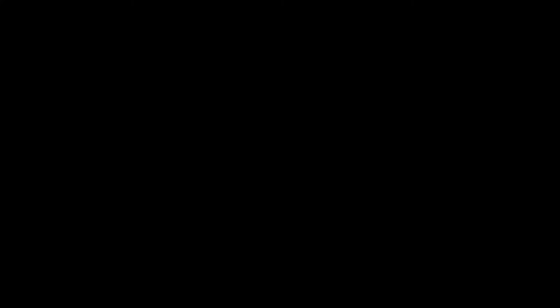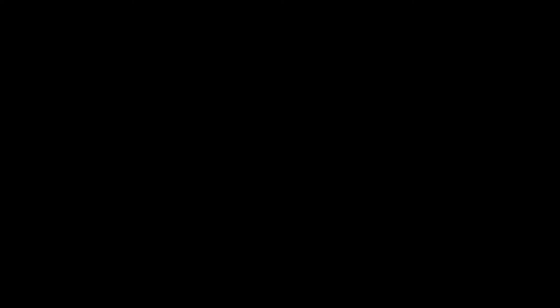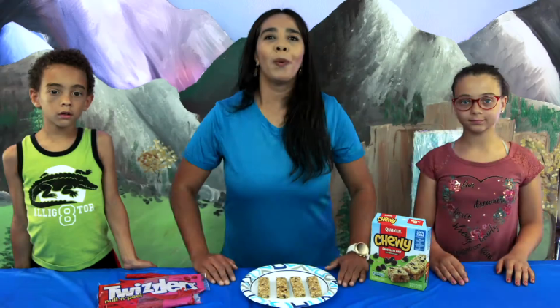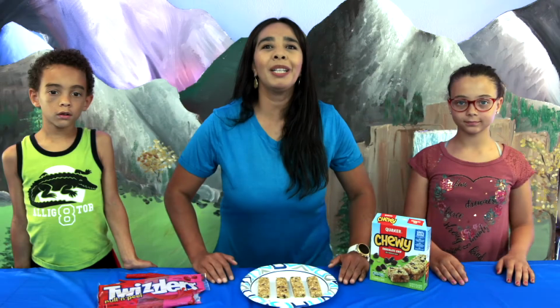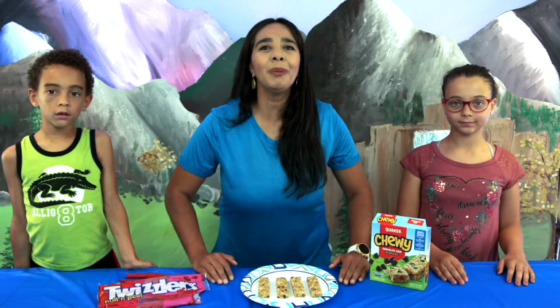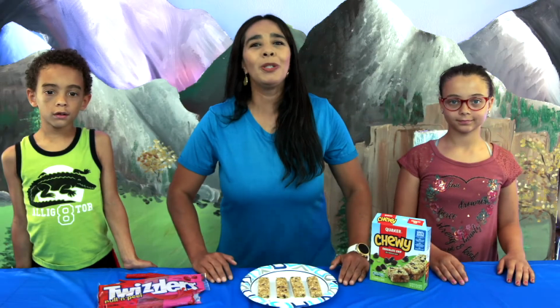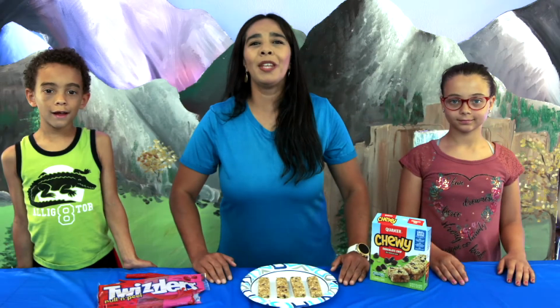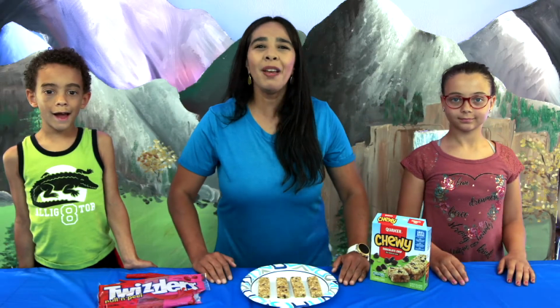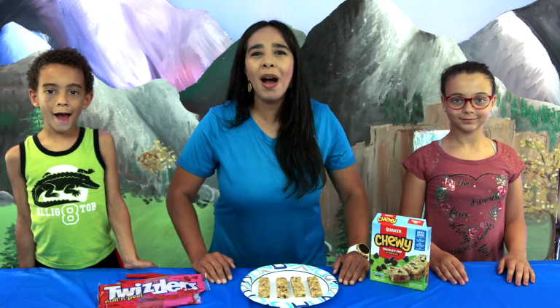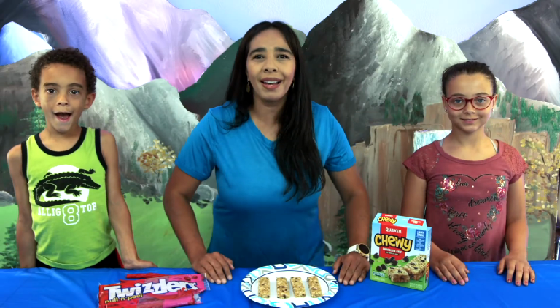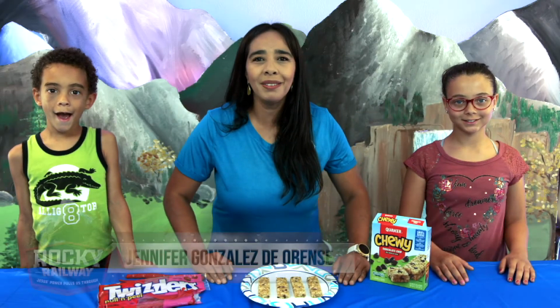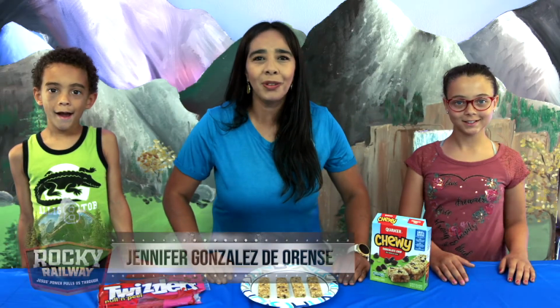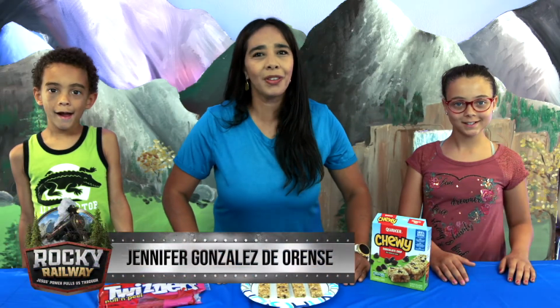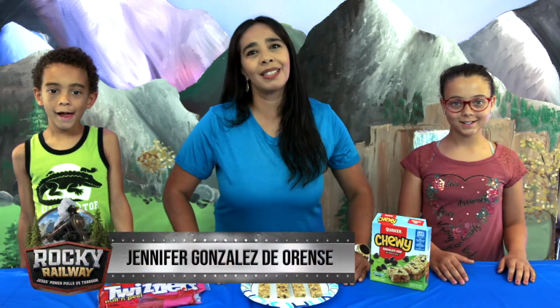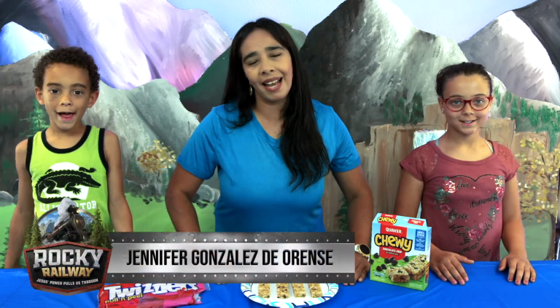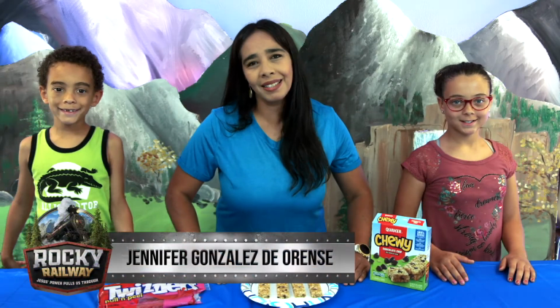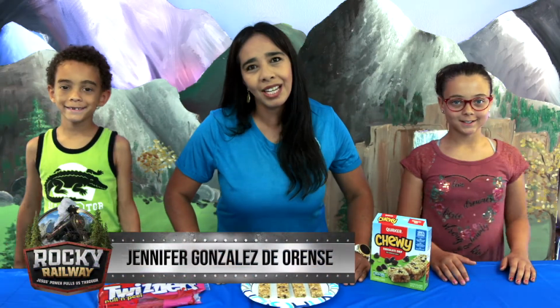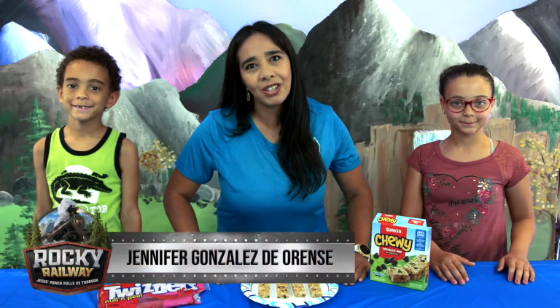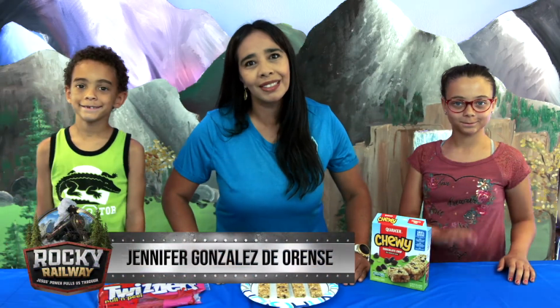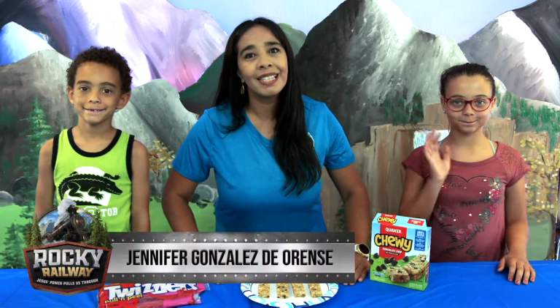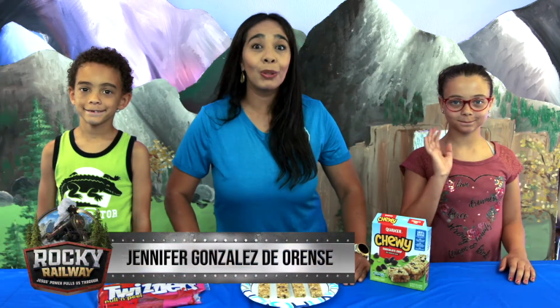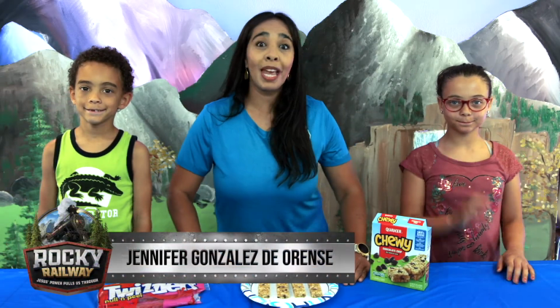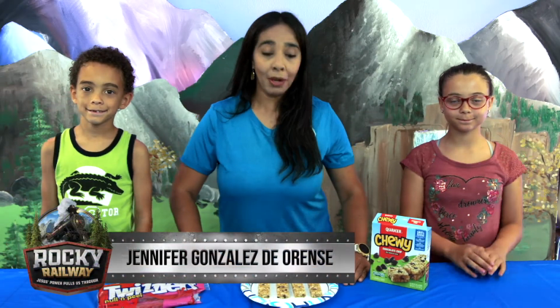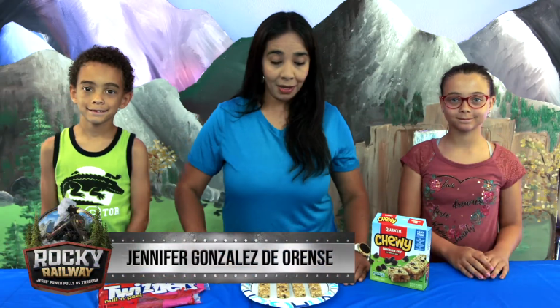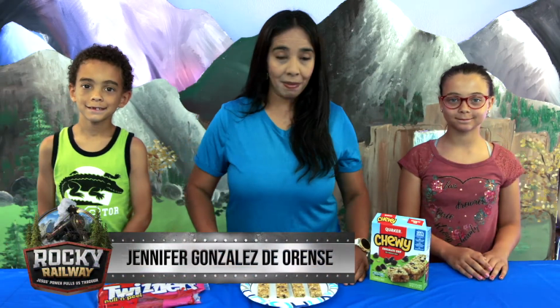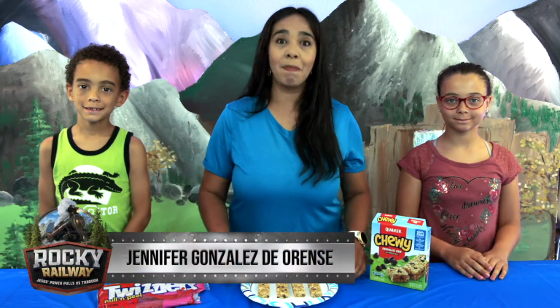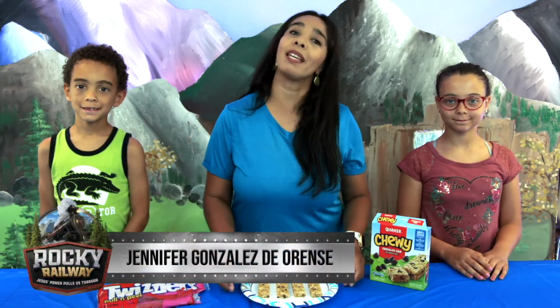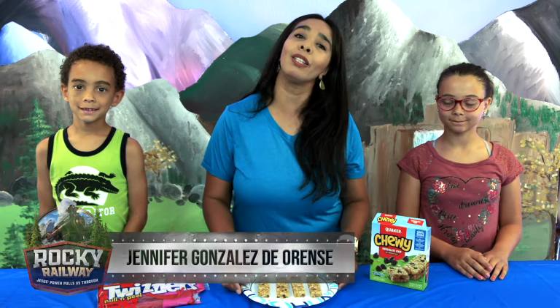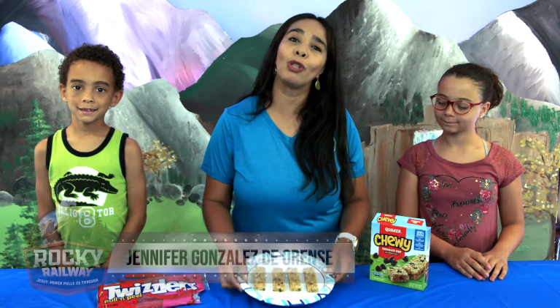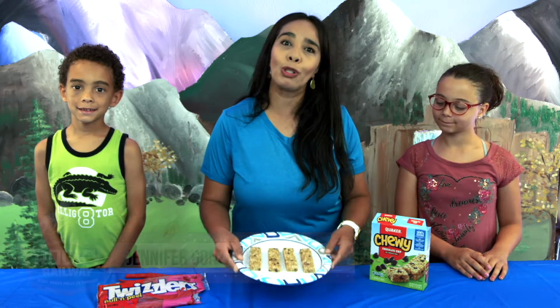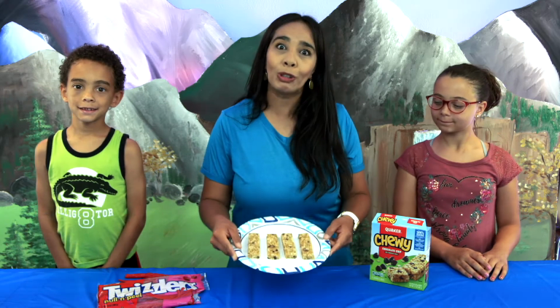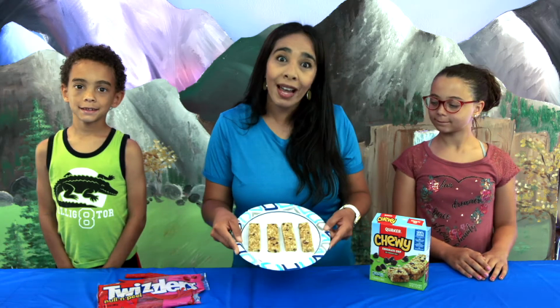Welcome to Day 1 for the Snack Station. Today we're going to be making choo-choo tracks.